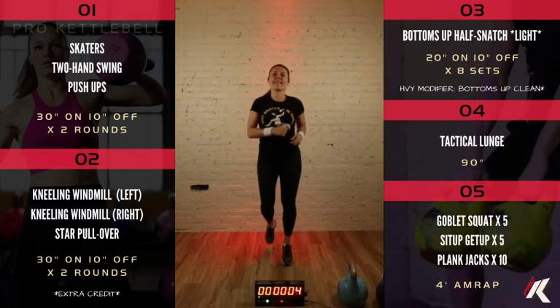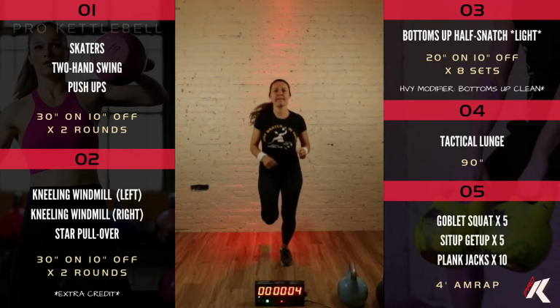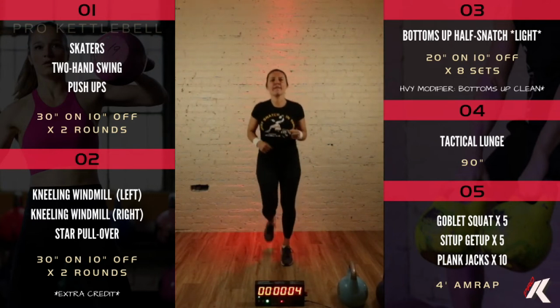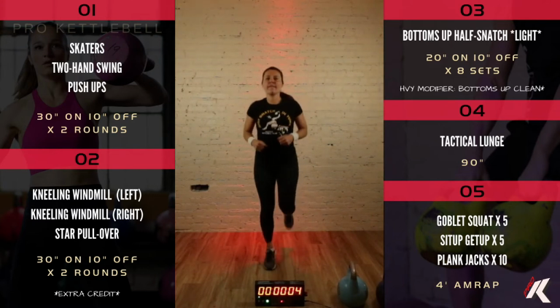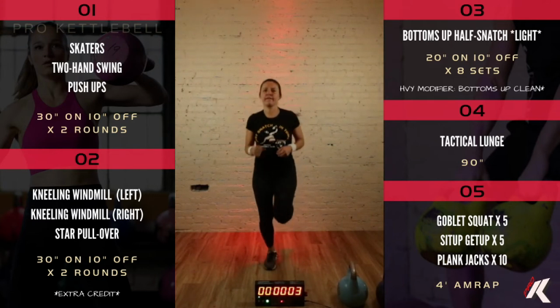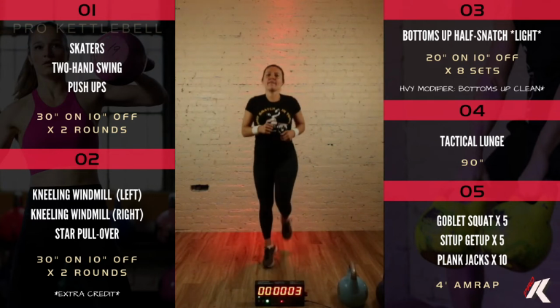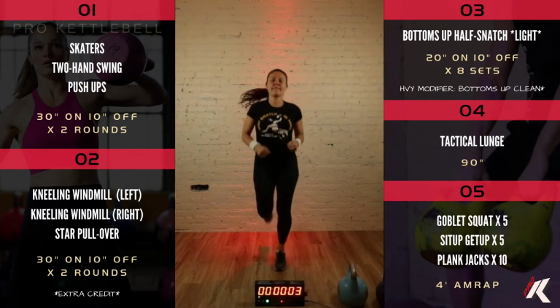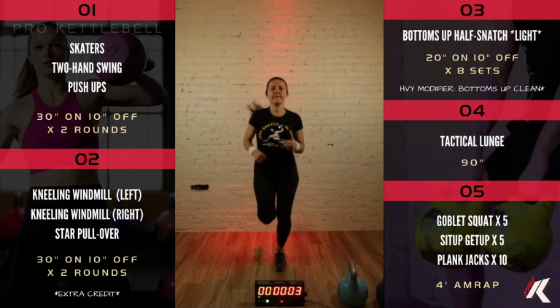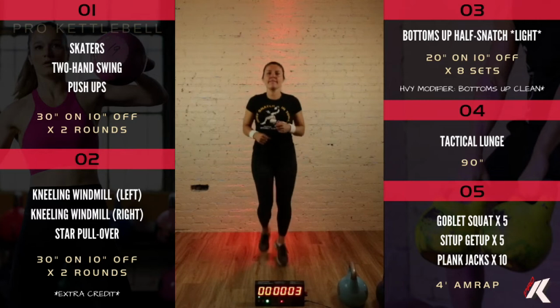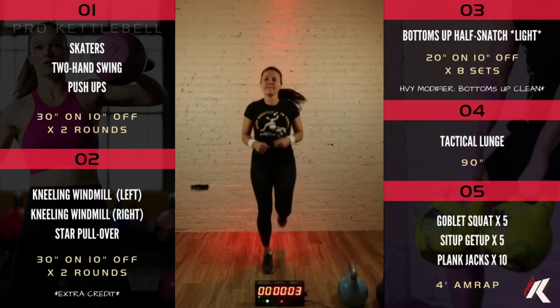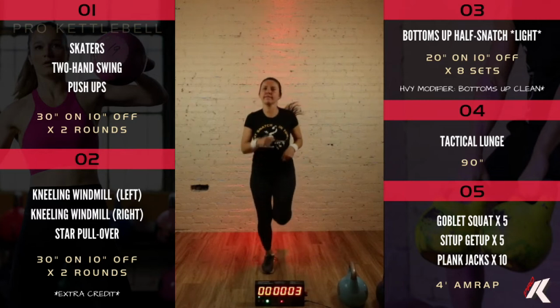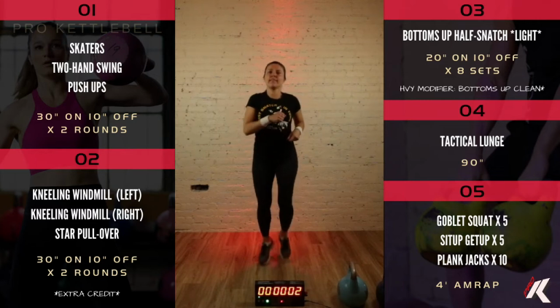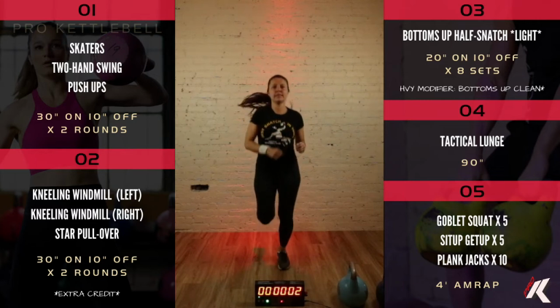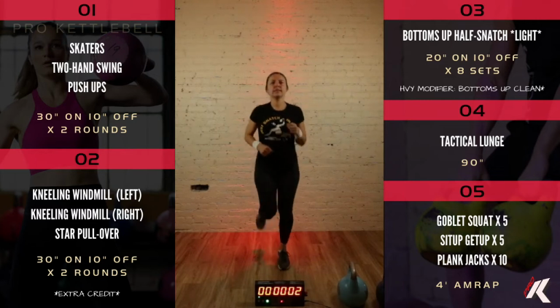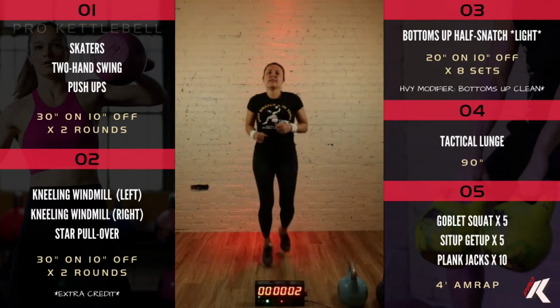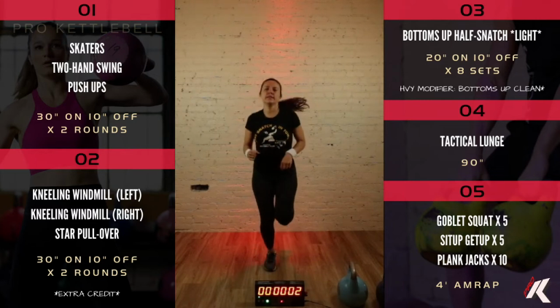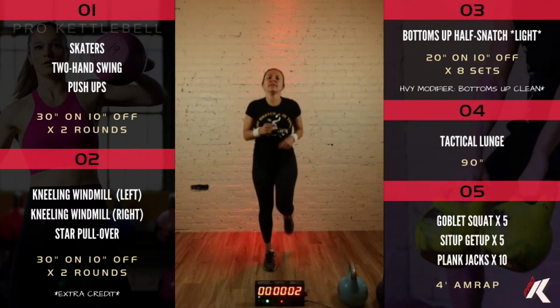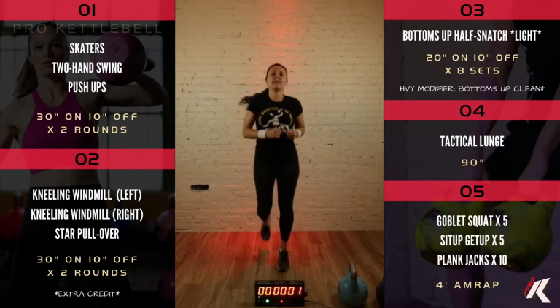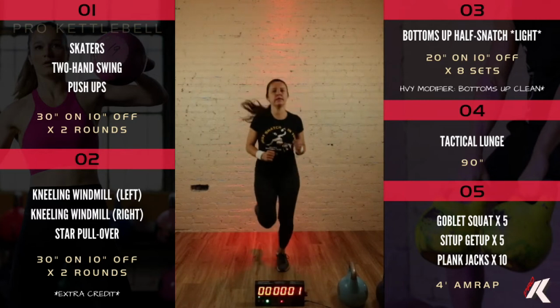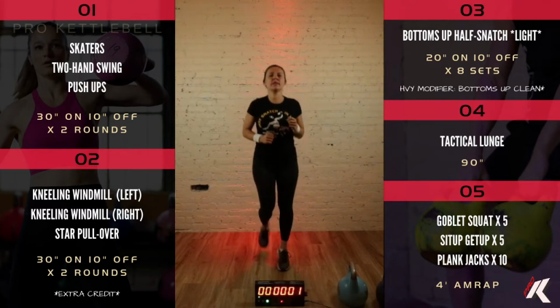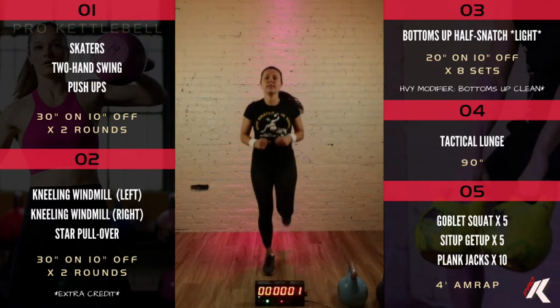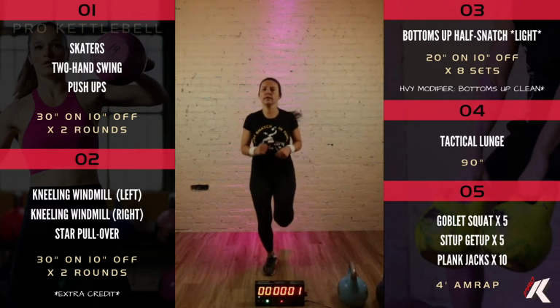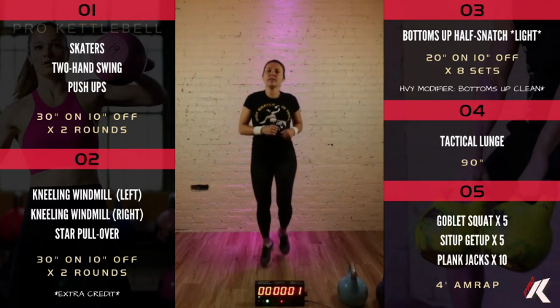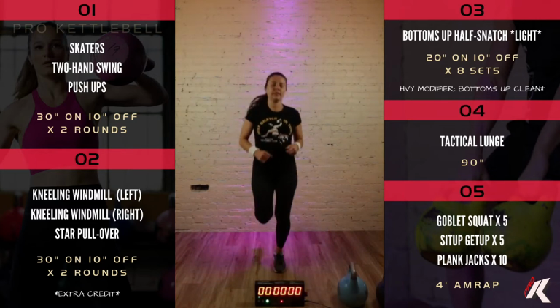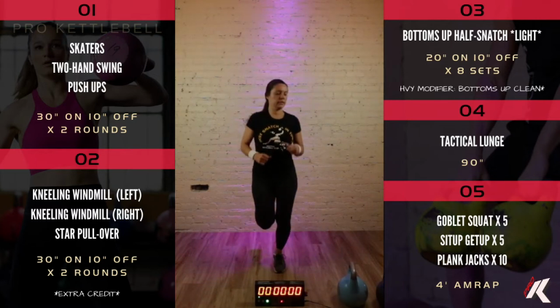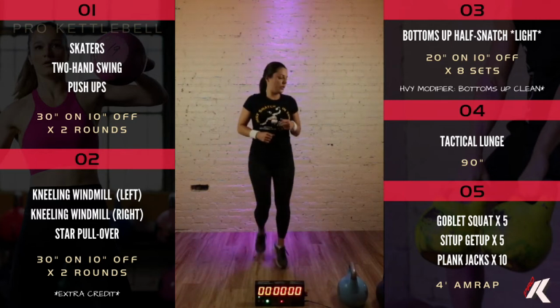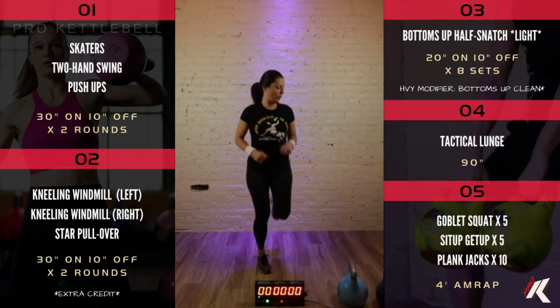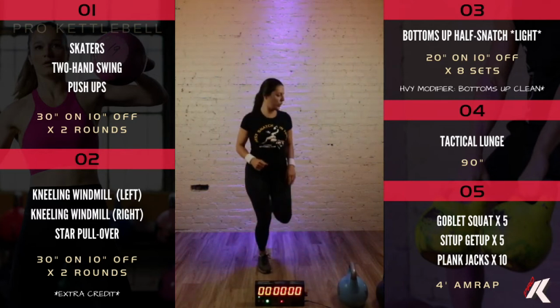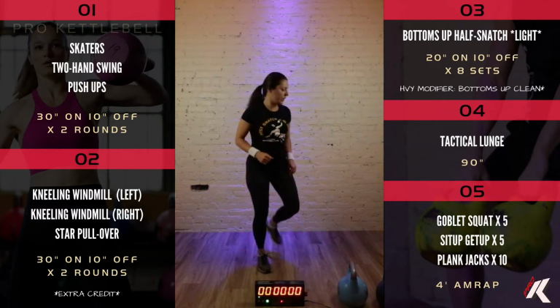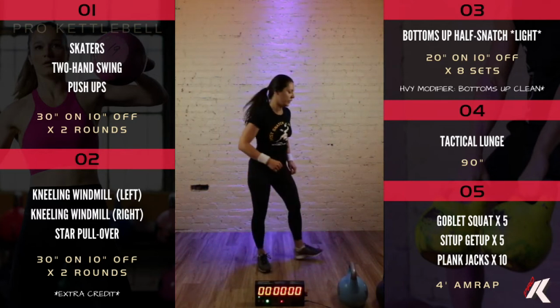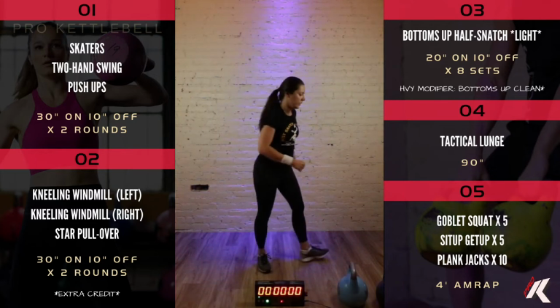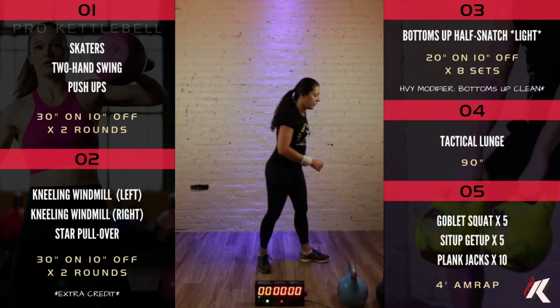Take it back for butt kicks. I'm going to talk a little bit about what's coming up. We've got three exercises we're going to do in a little circuit. We'll go through them twice today, thirty seconds each with ten seconds of rest in between. Starting with skaters — no kettlebell needed. Then two-hand swings. Then push-ups, just regular old push-ups. Warm up complete.